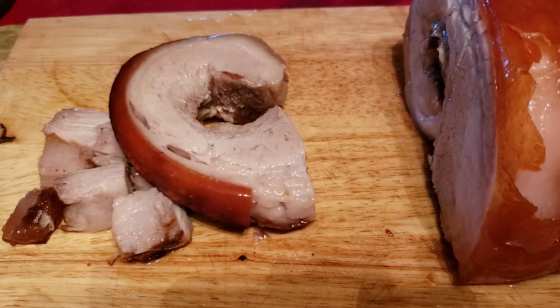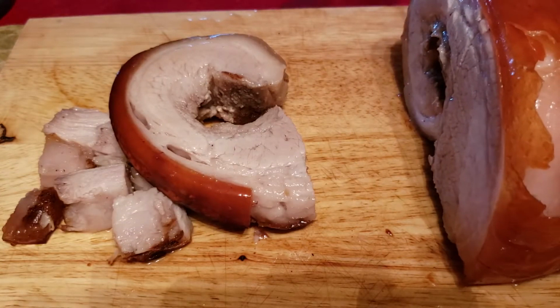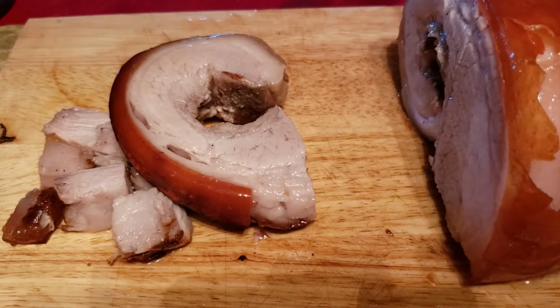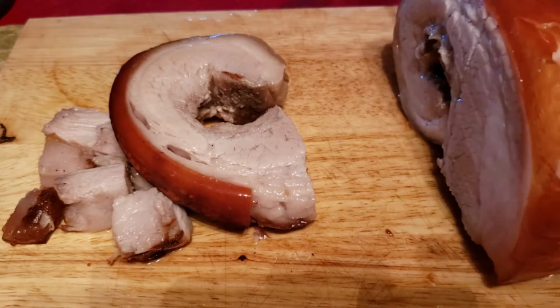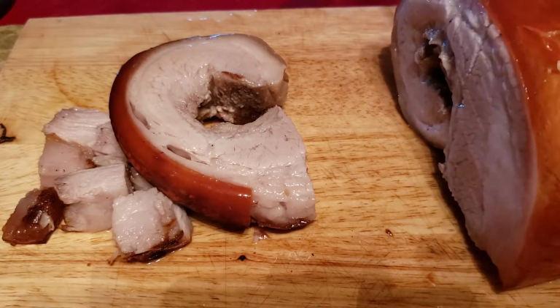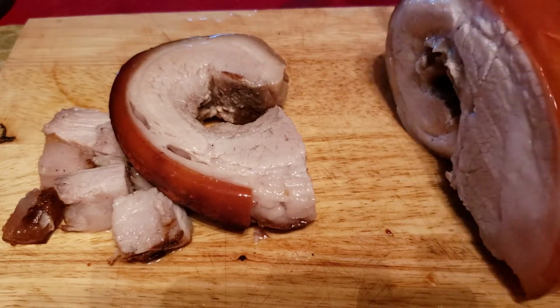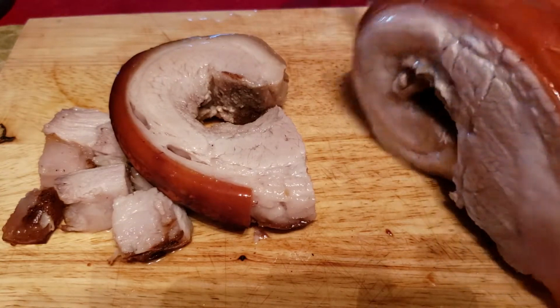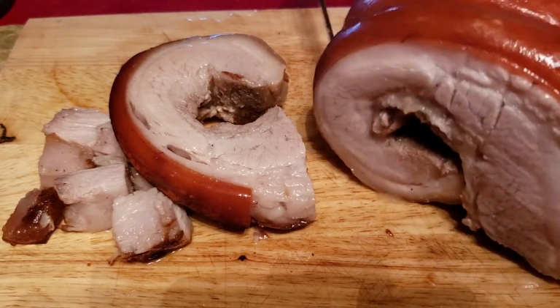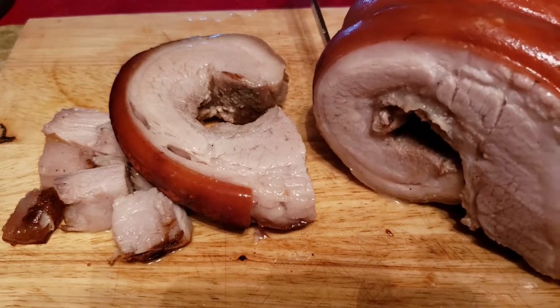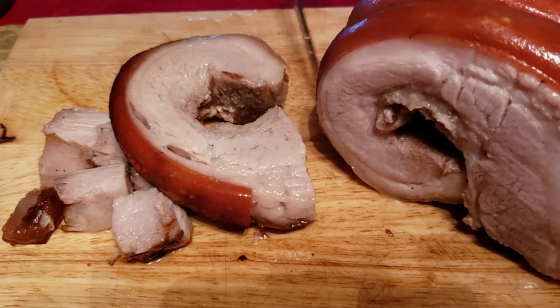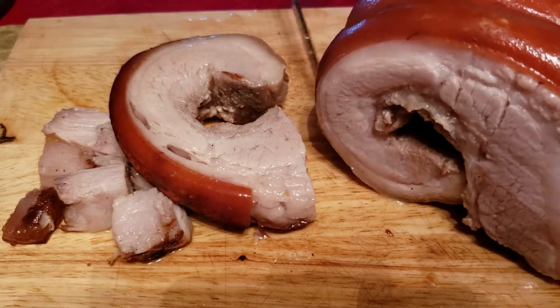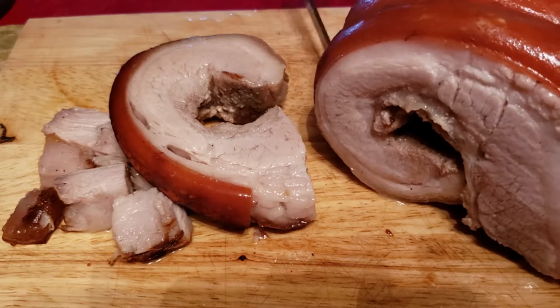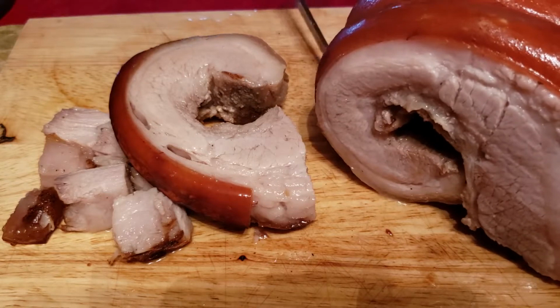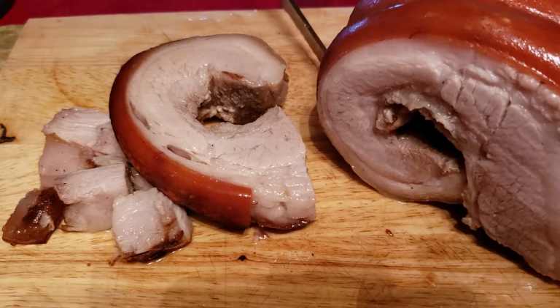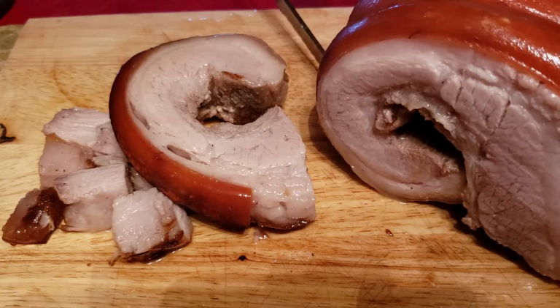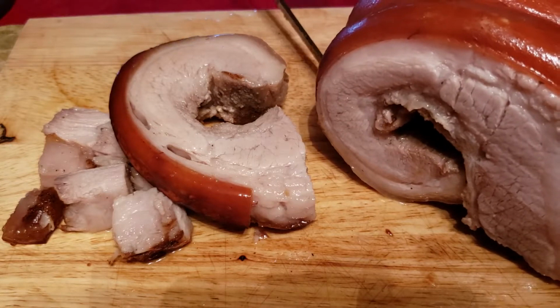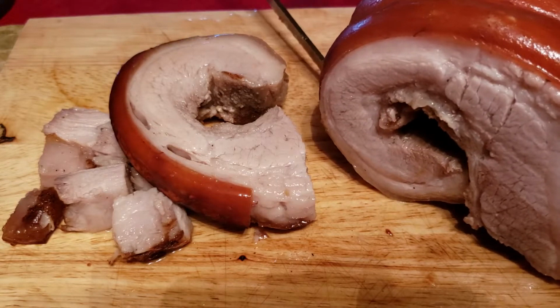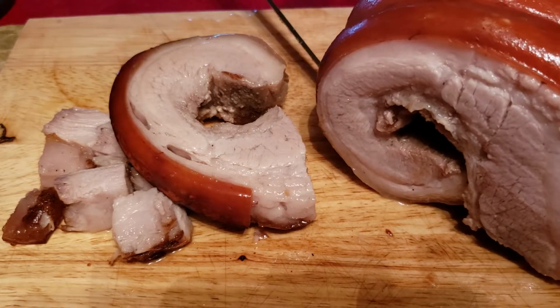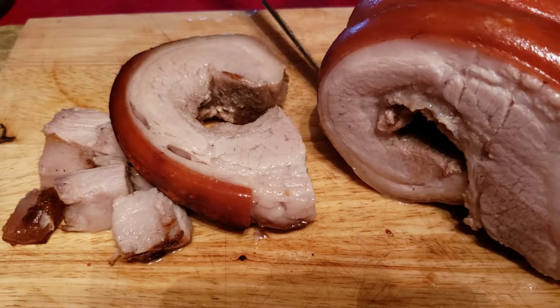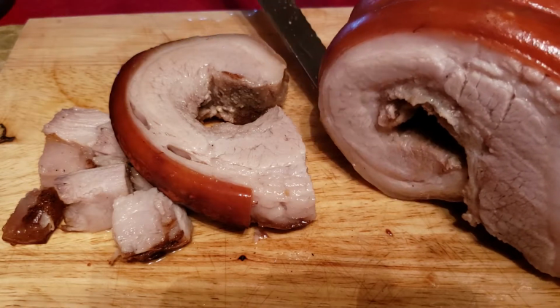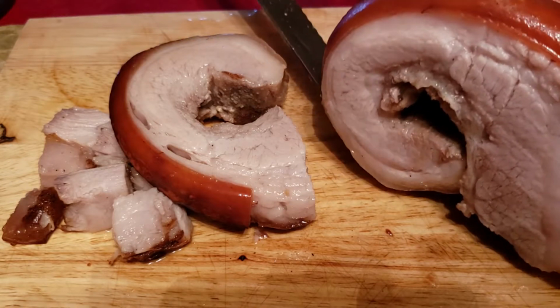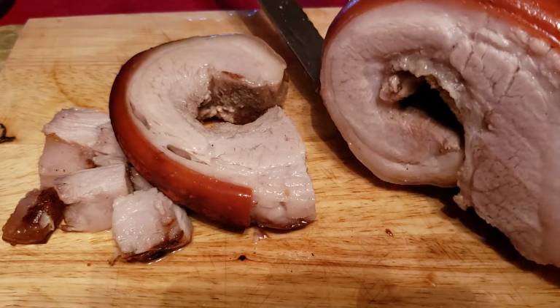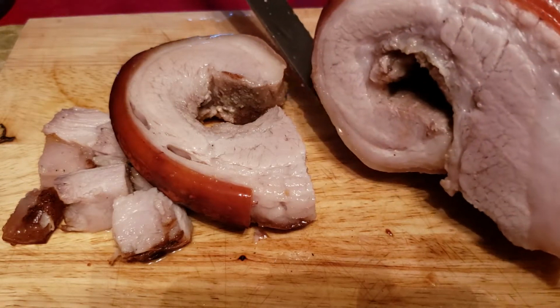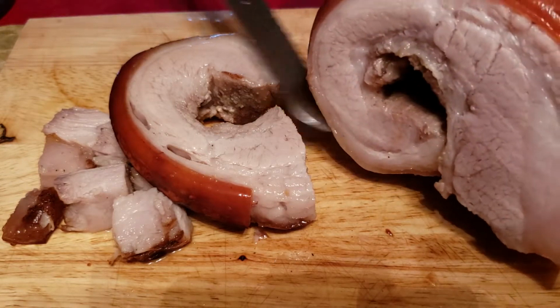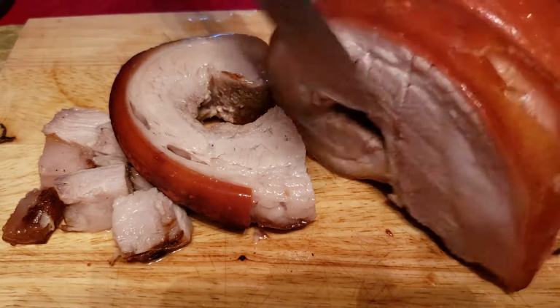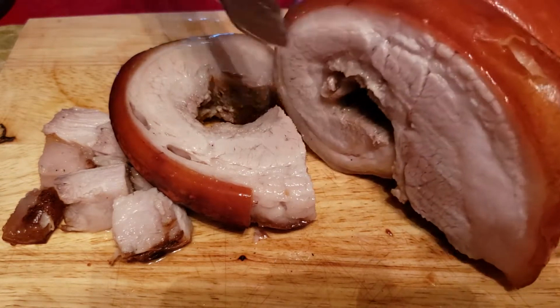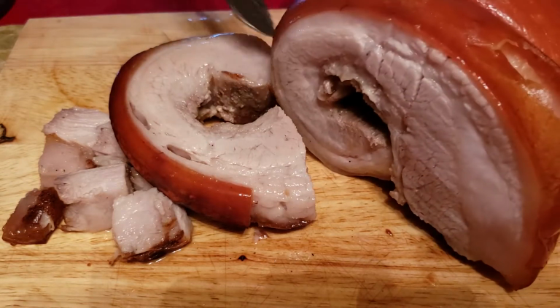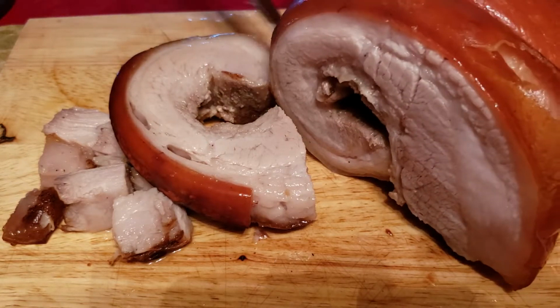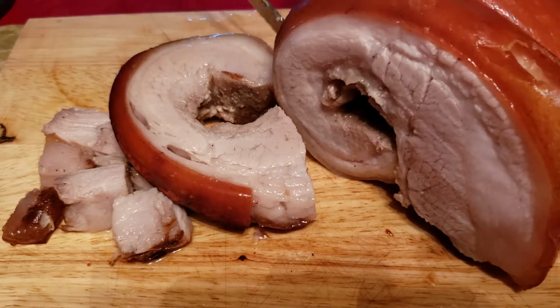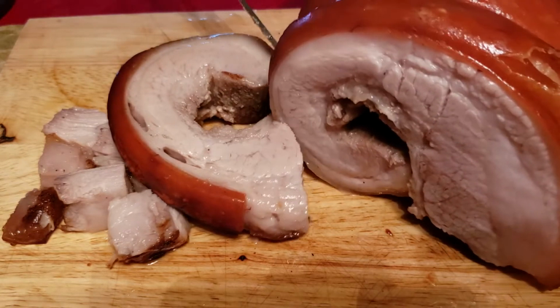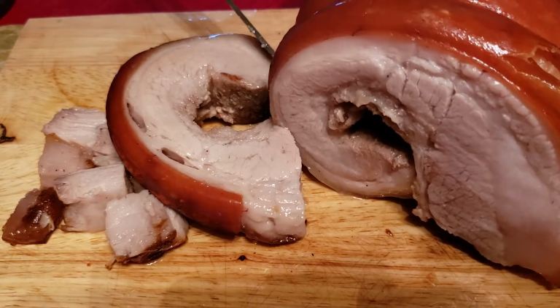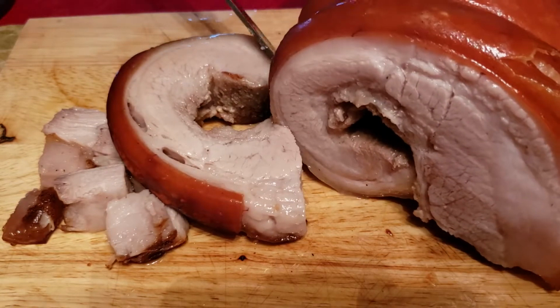You see that one — this is the other side of the whole part.